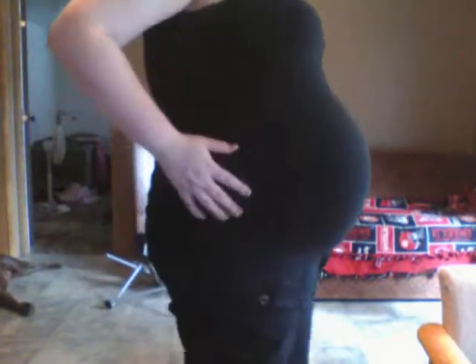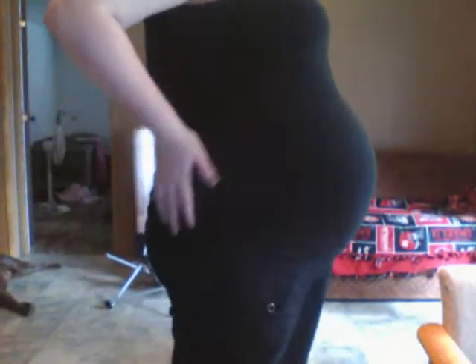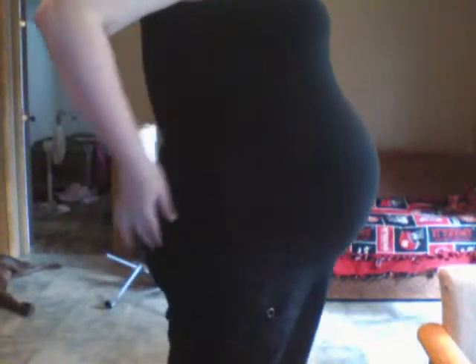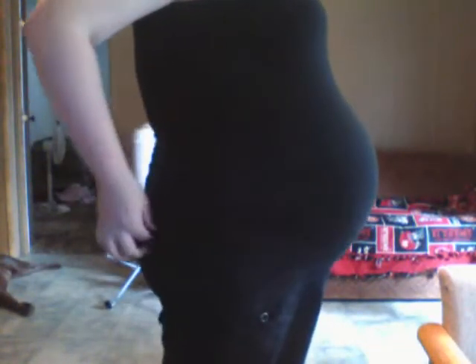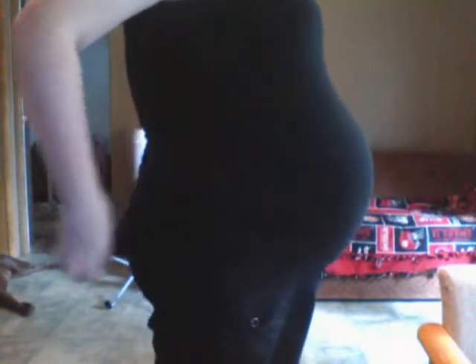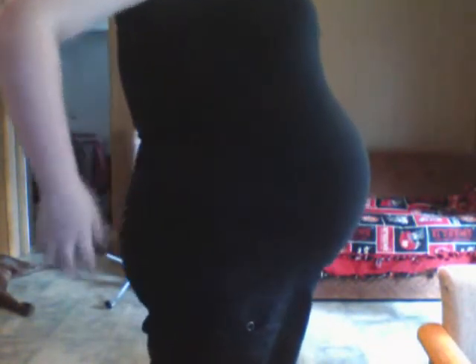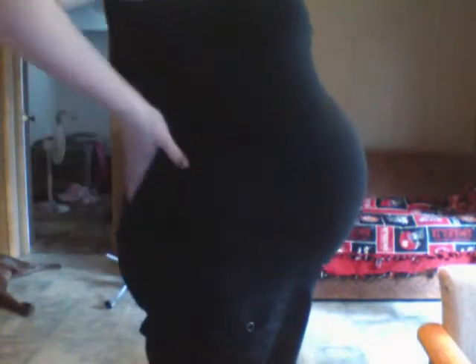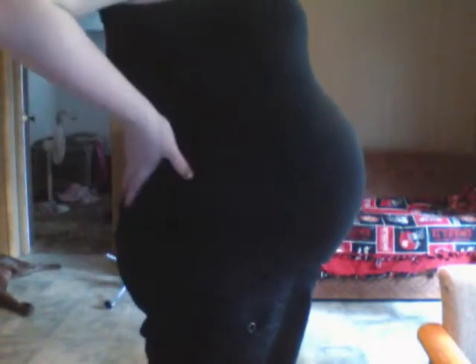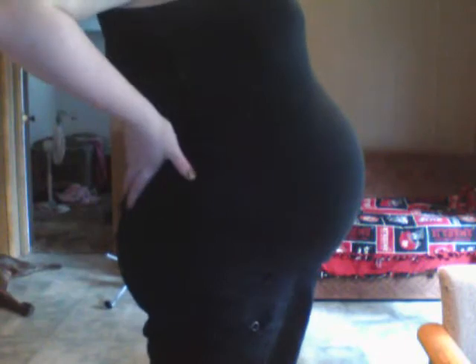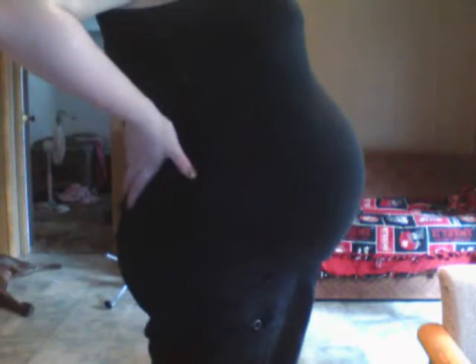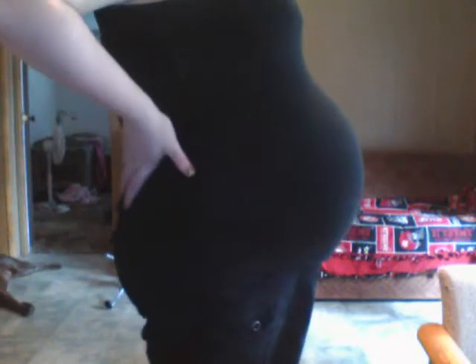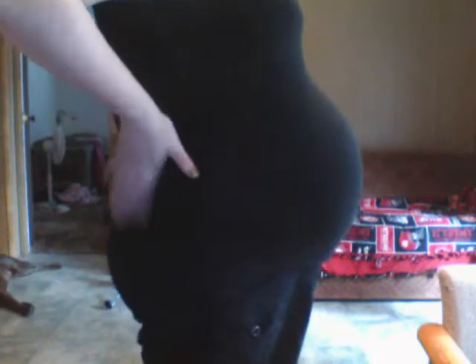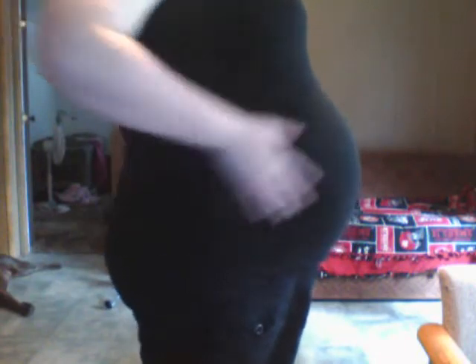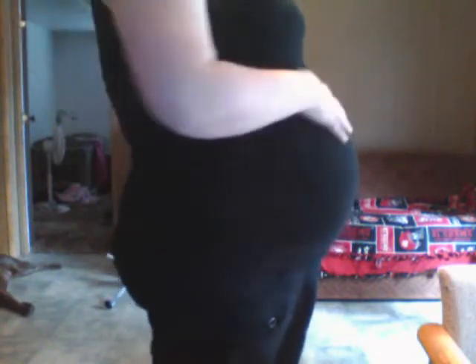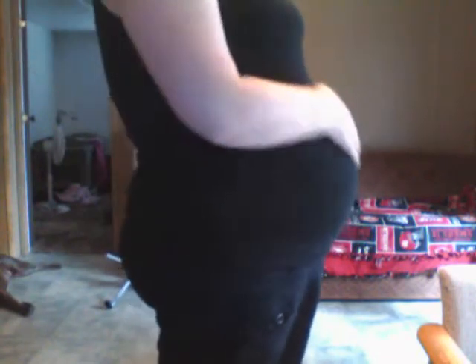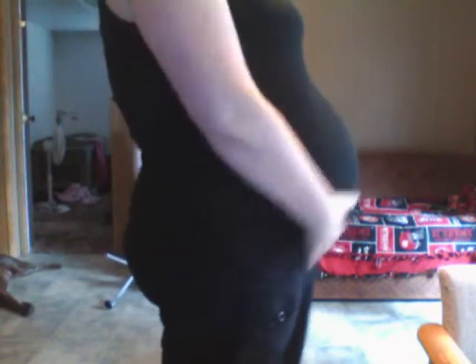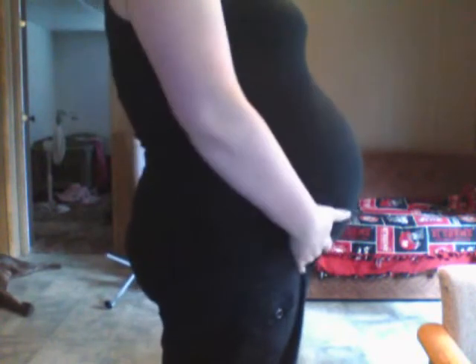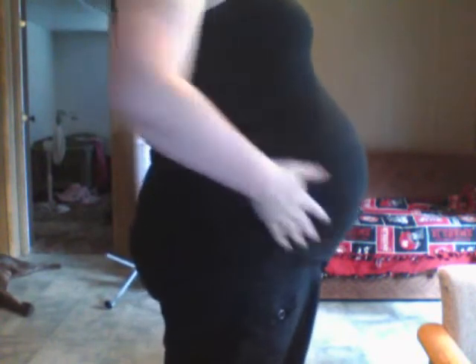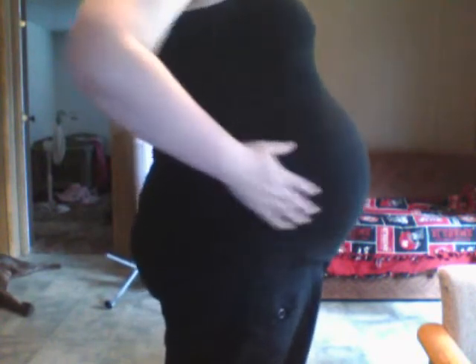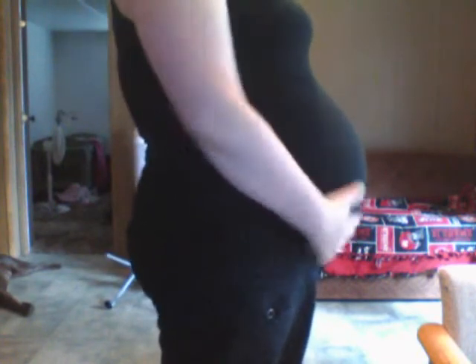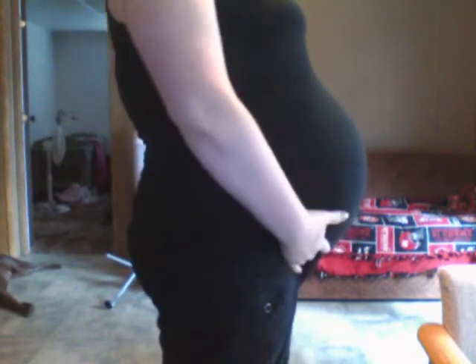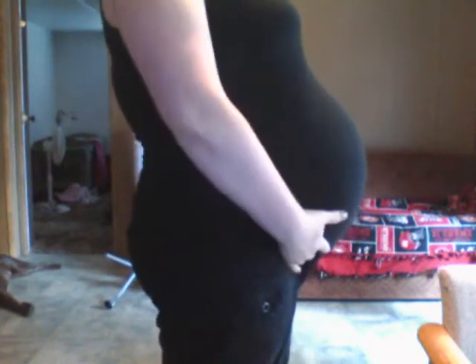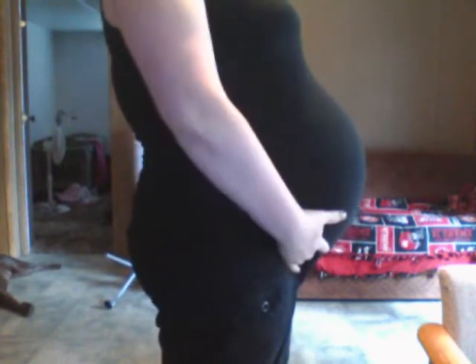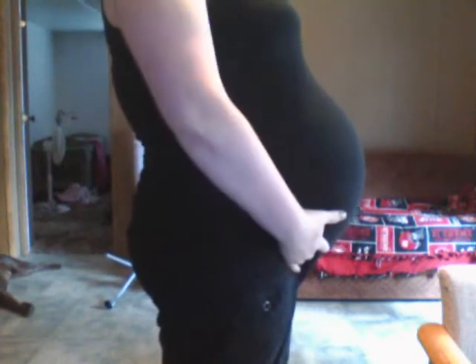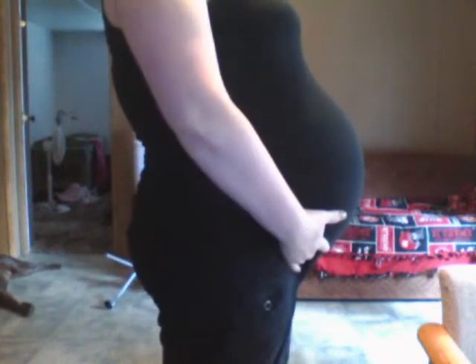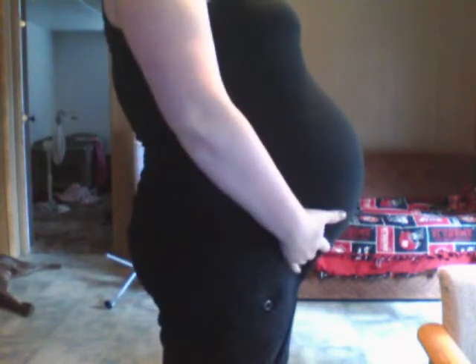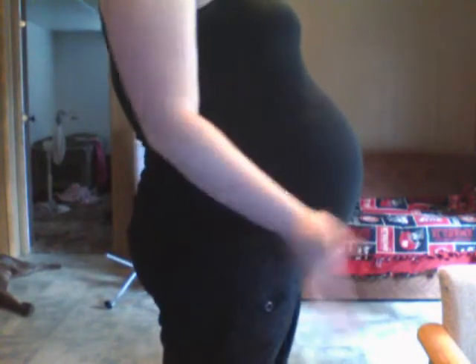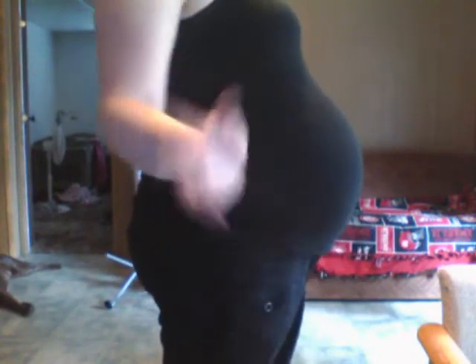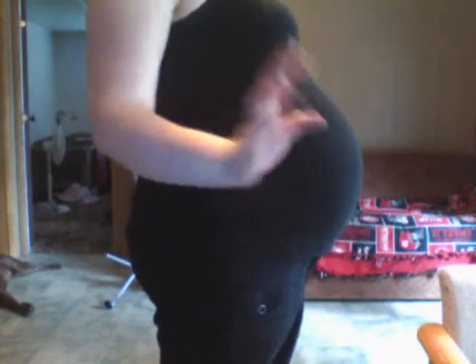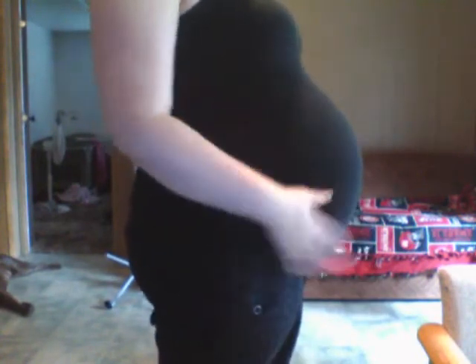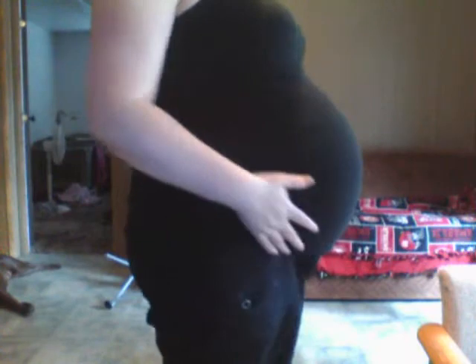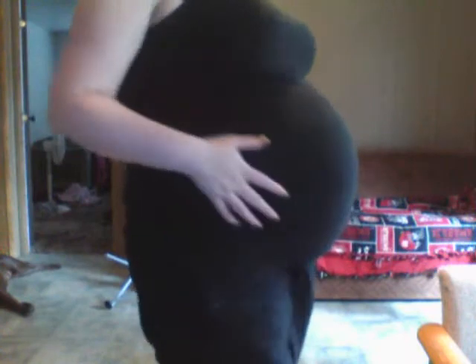This is with clothes on. This is 37 weeks to the day. It looks a lot rounder than it is and you'll see what I mean in a minute.